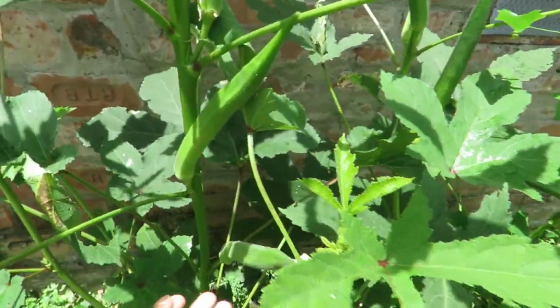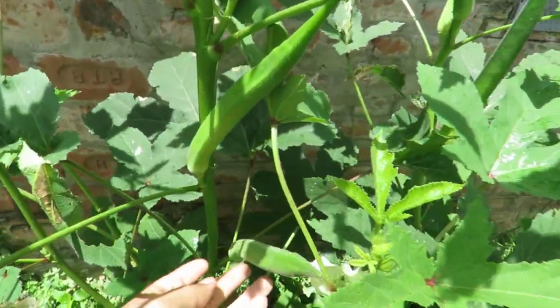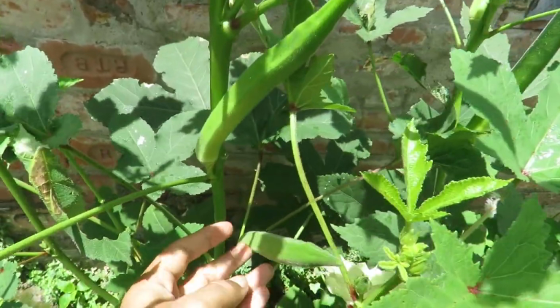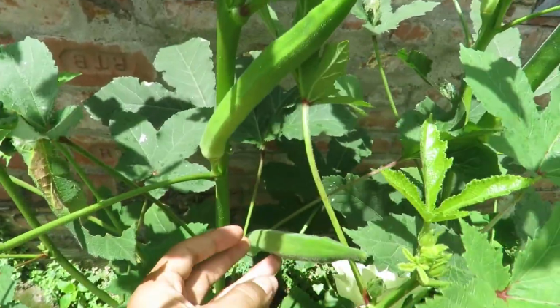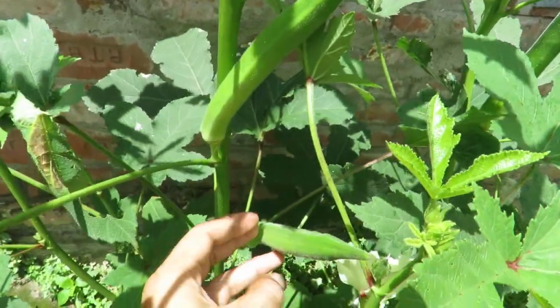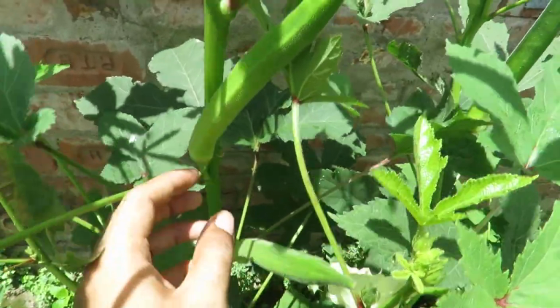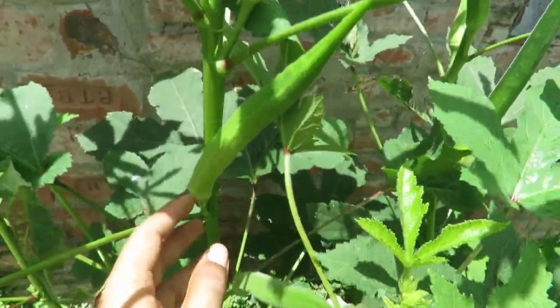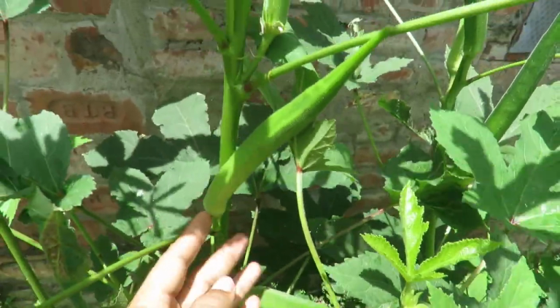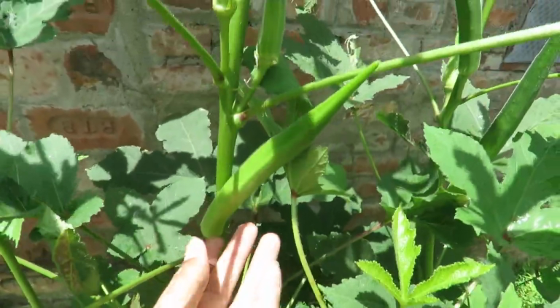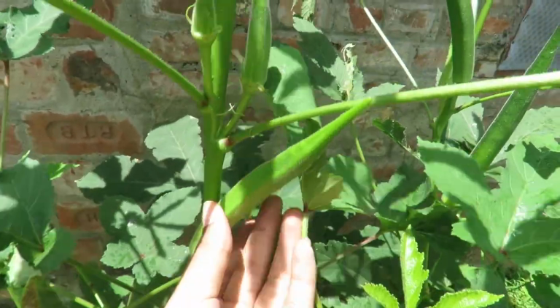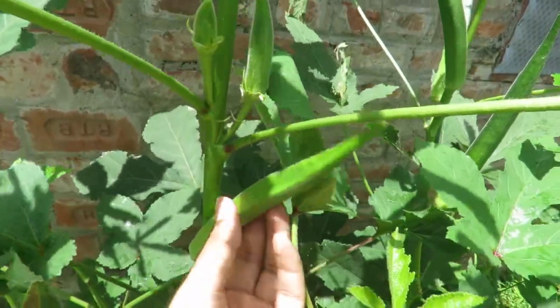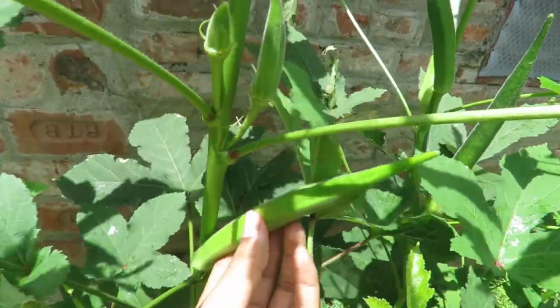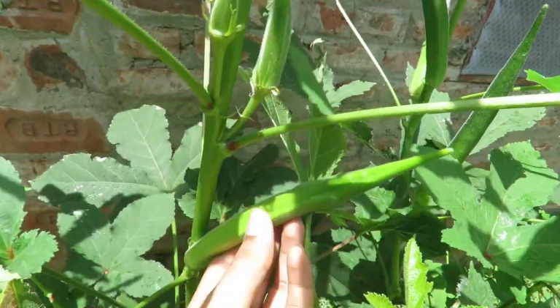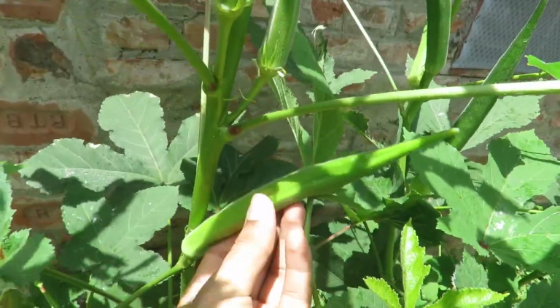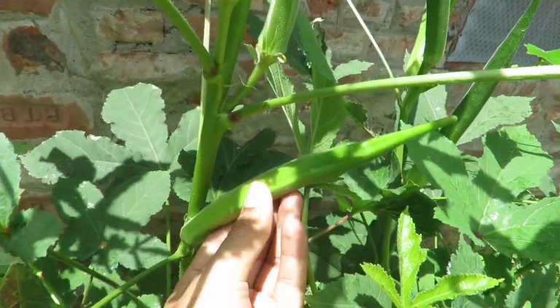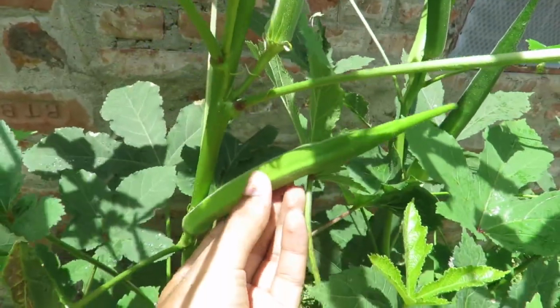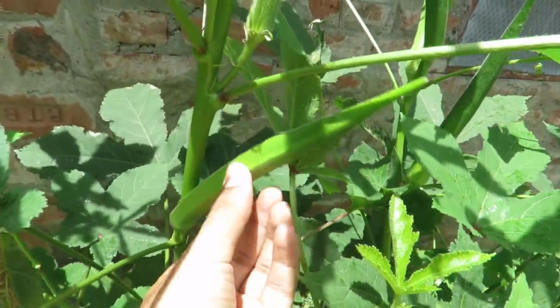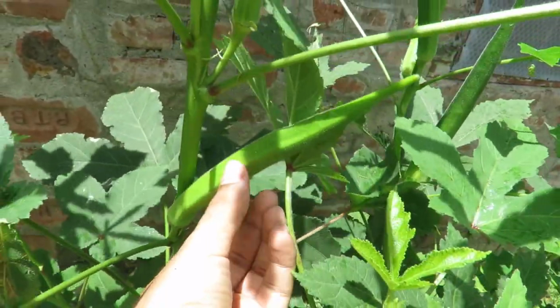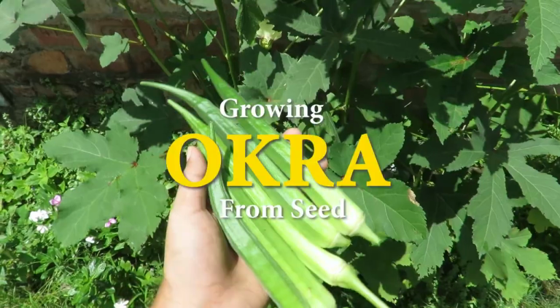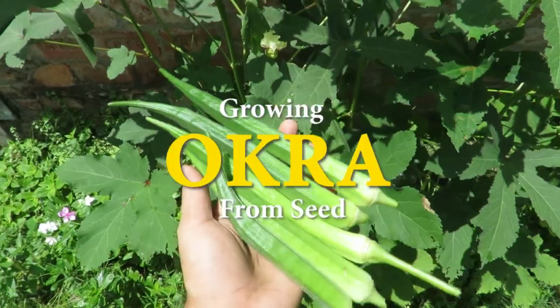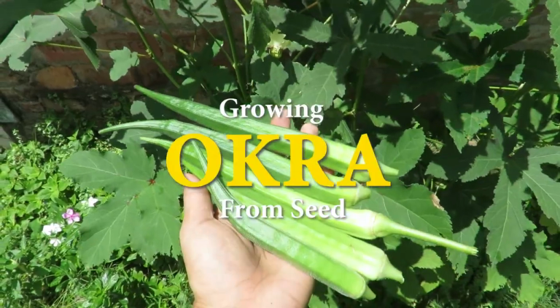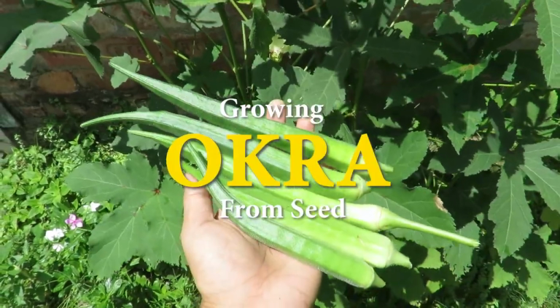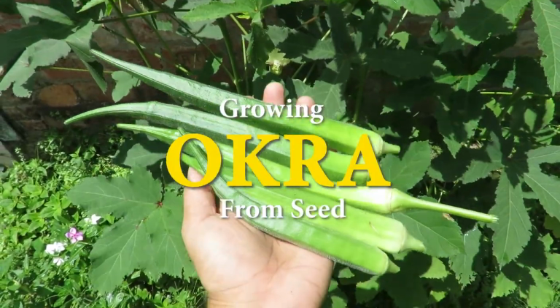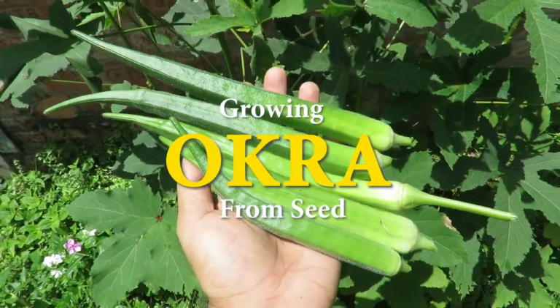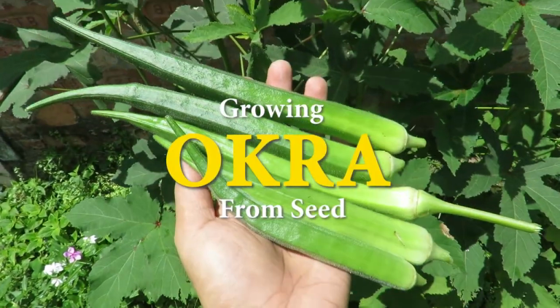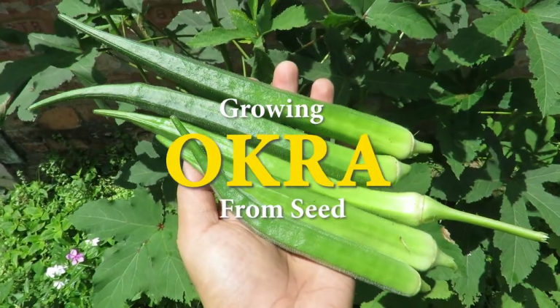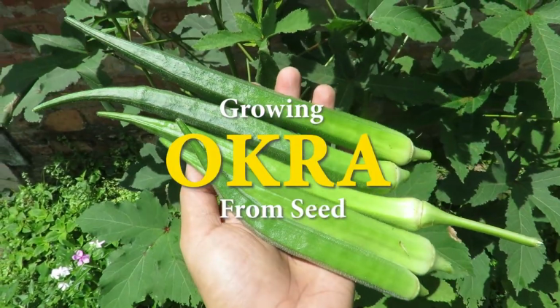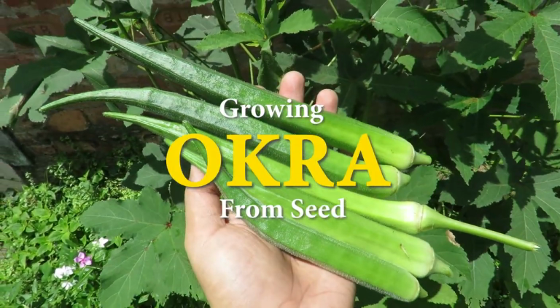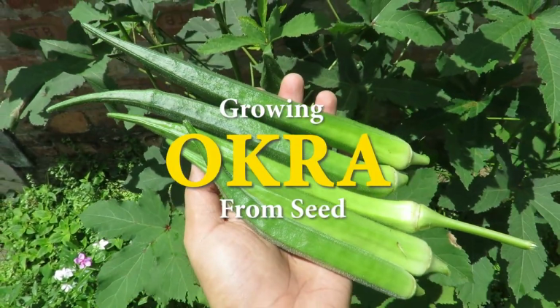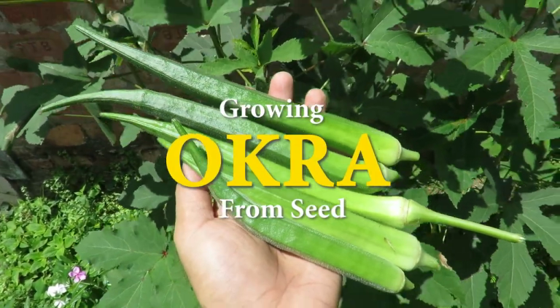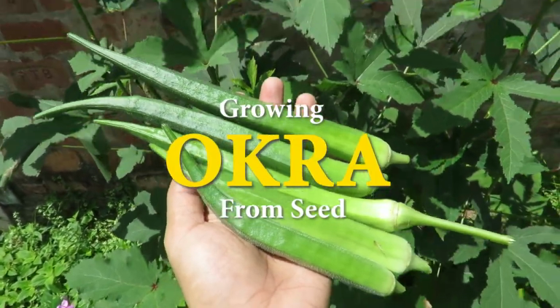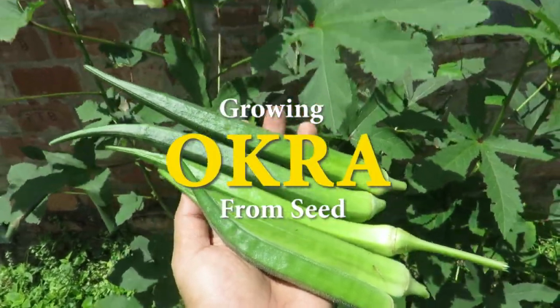Hi everyone, welcome to my channel. In this video I will talk about growing okra from seed at your home.